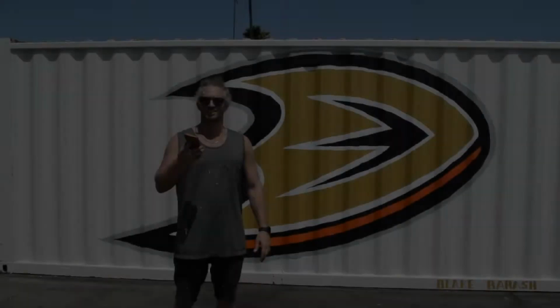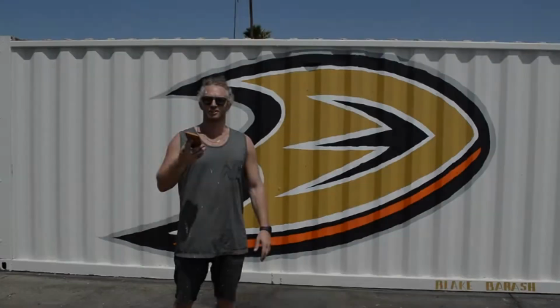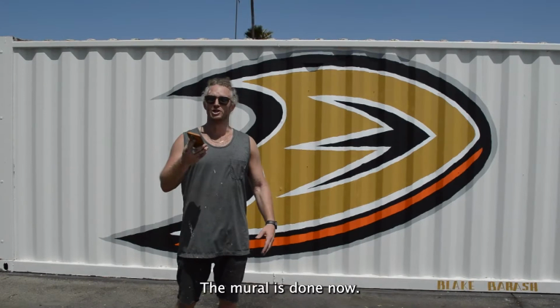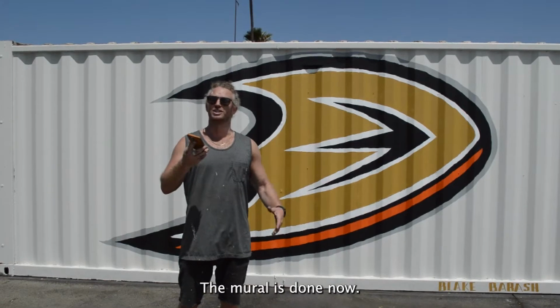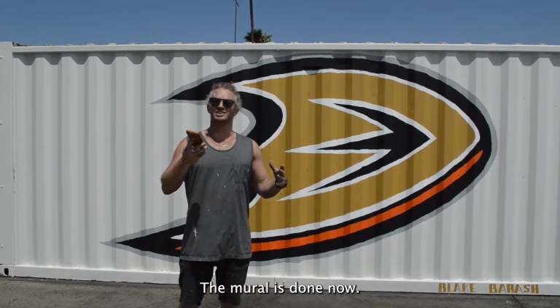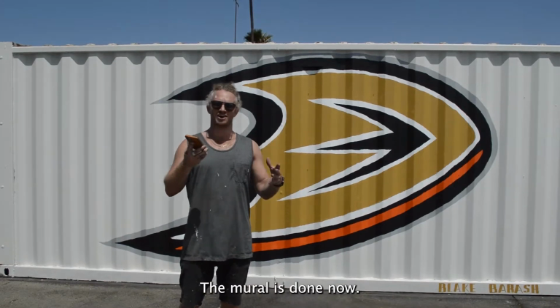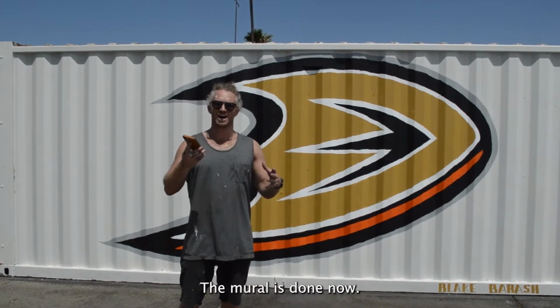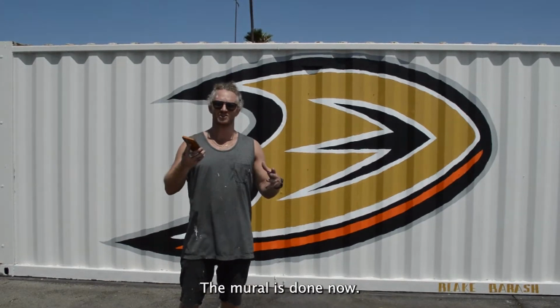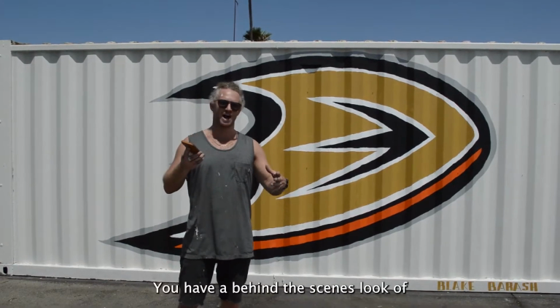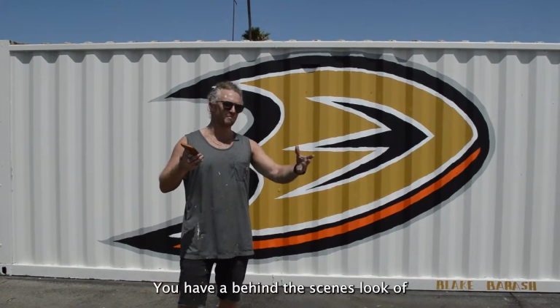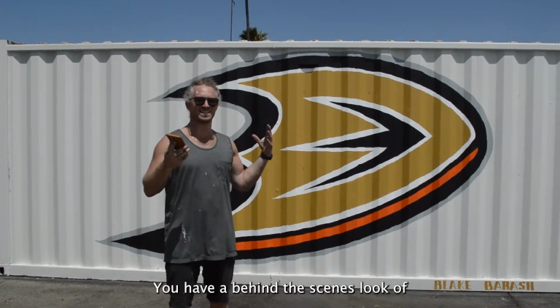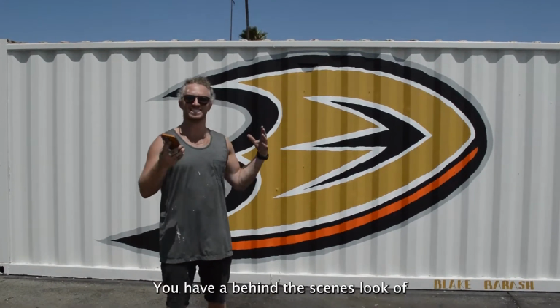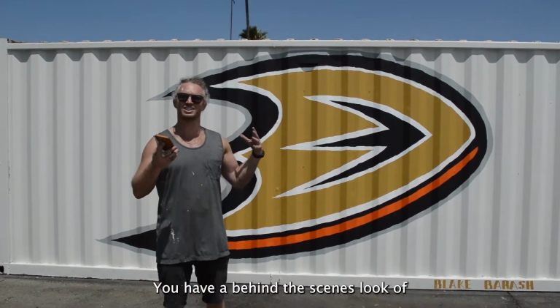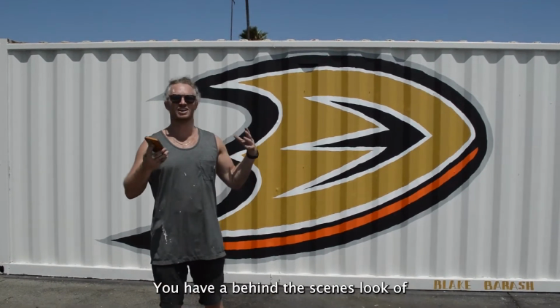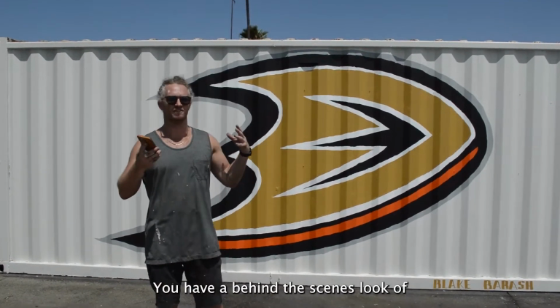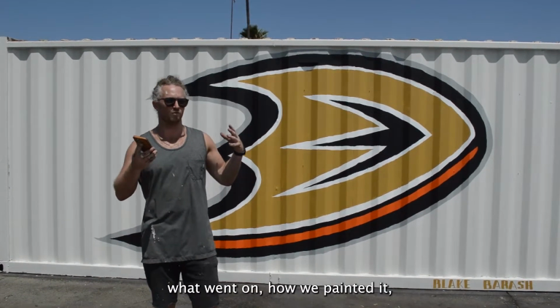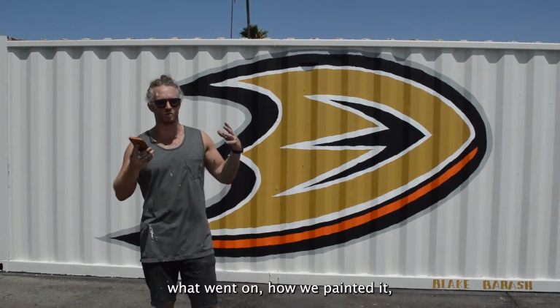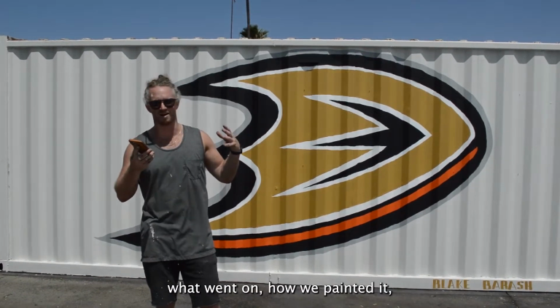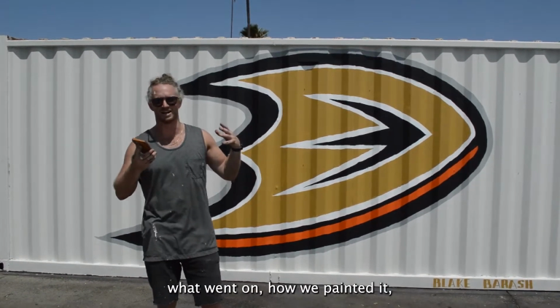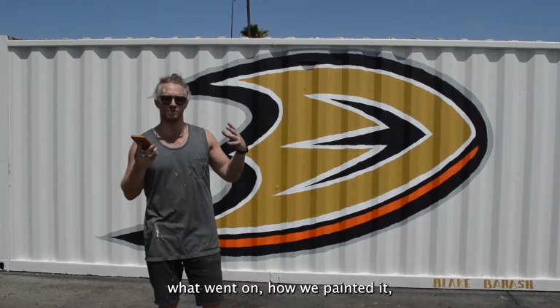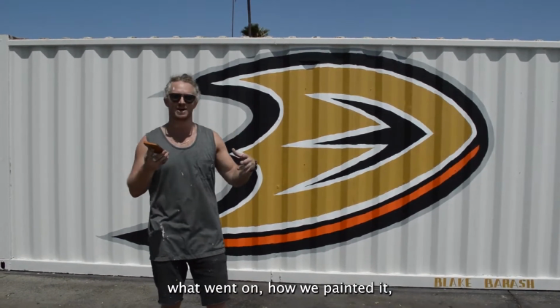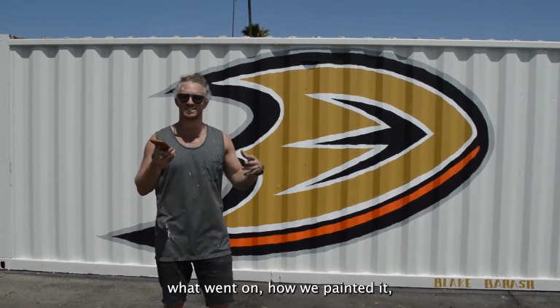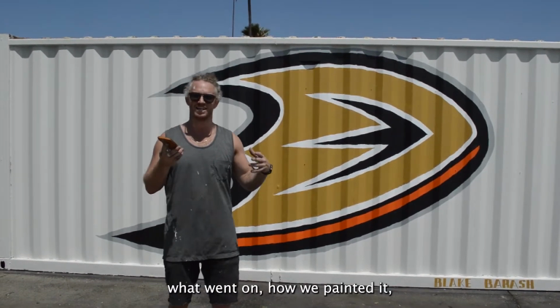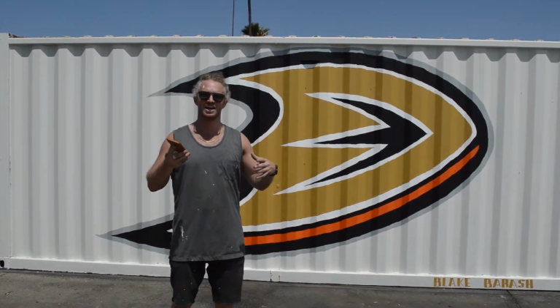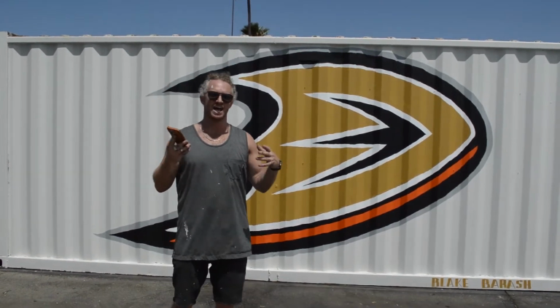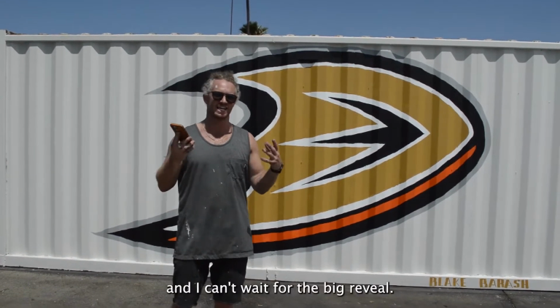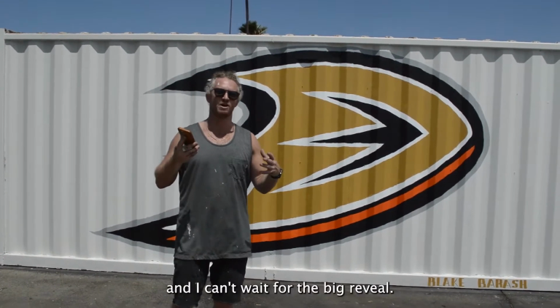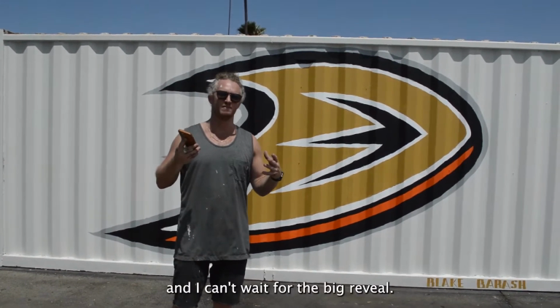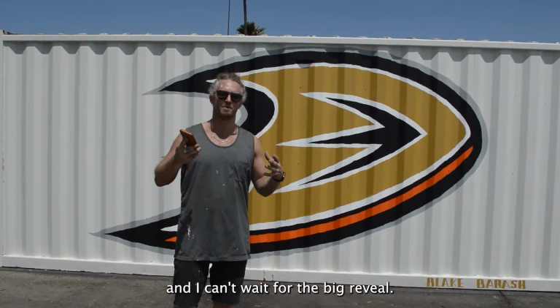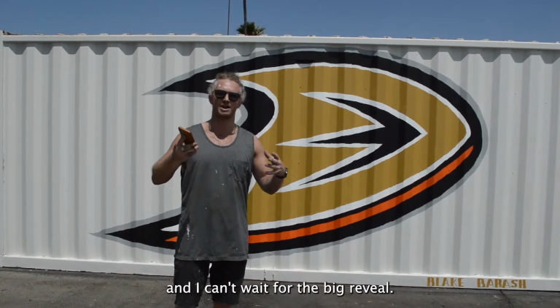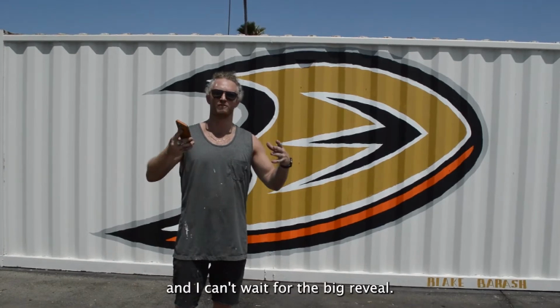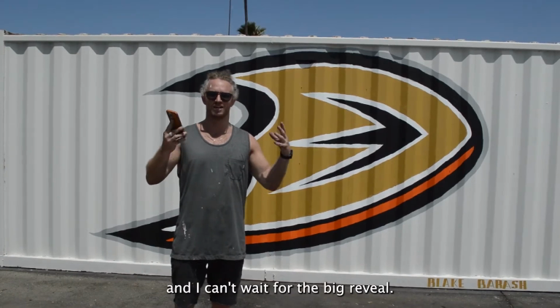The mural is done now. You have a behind the scenes look of what went on, how we painted it, and I can't wait for the big reveal.